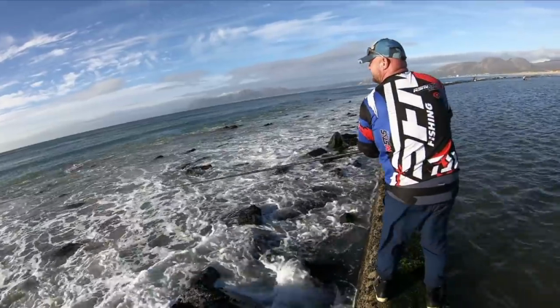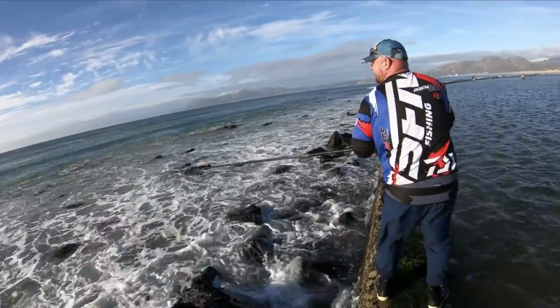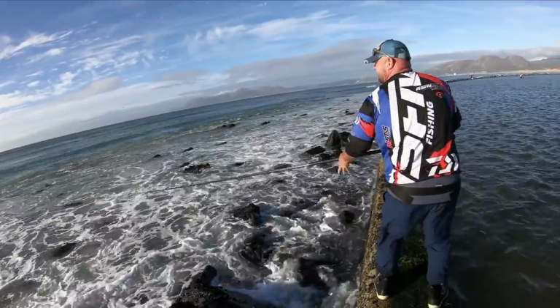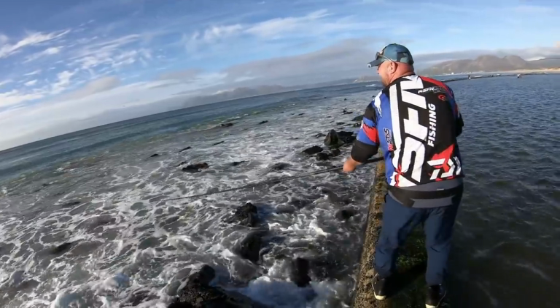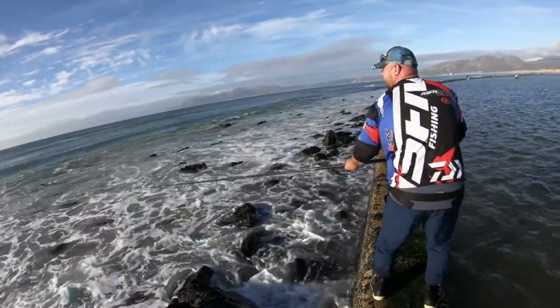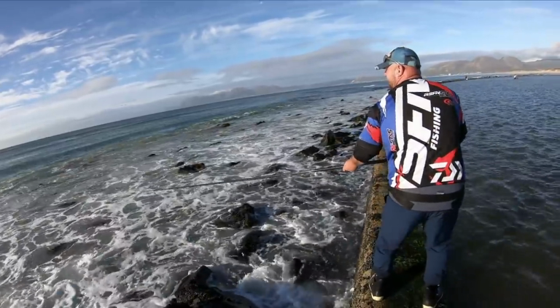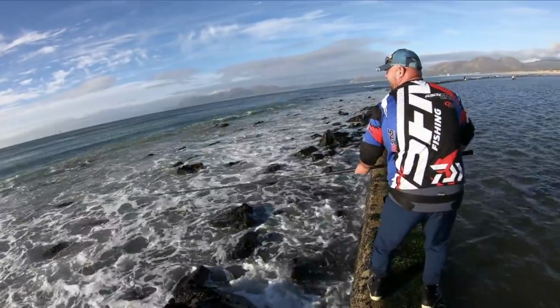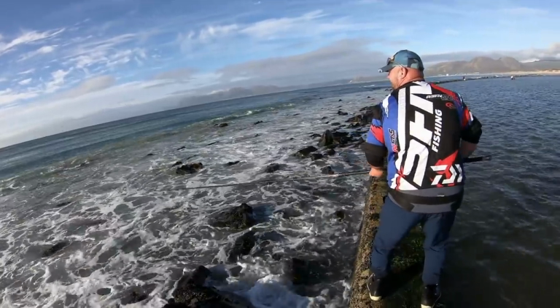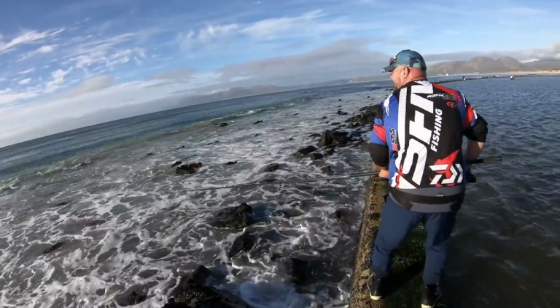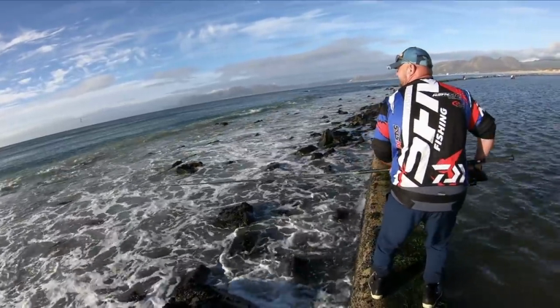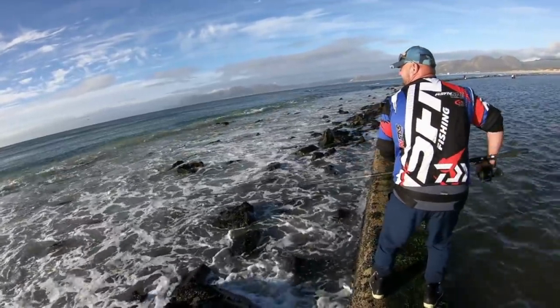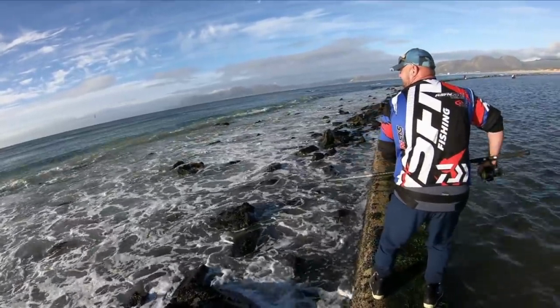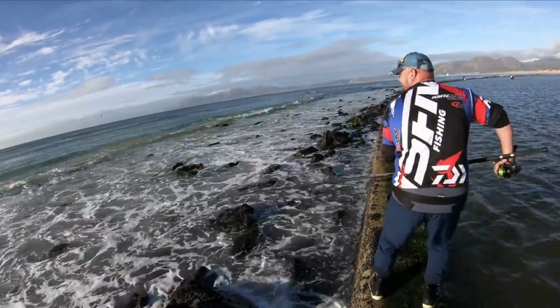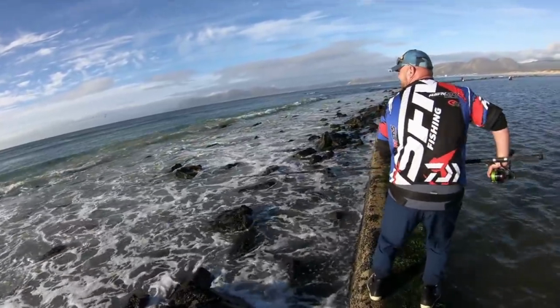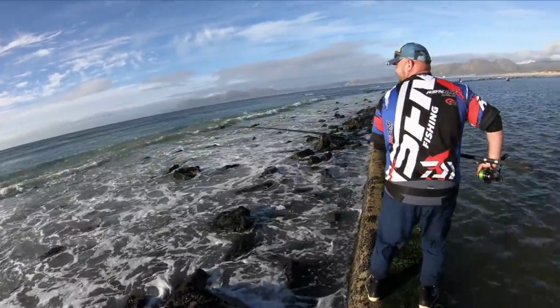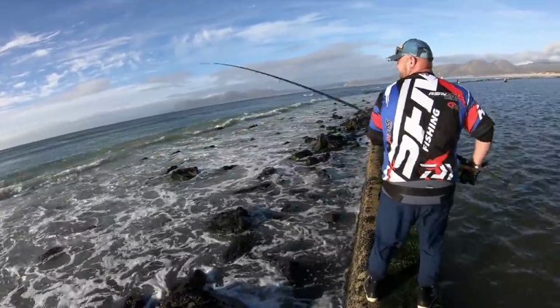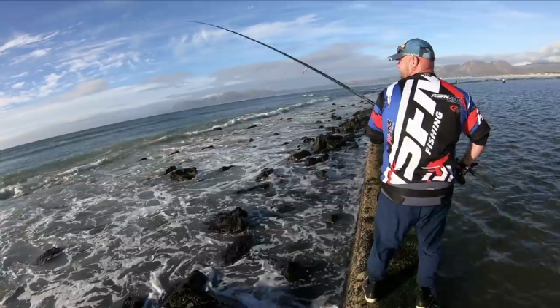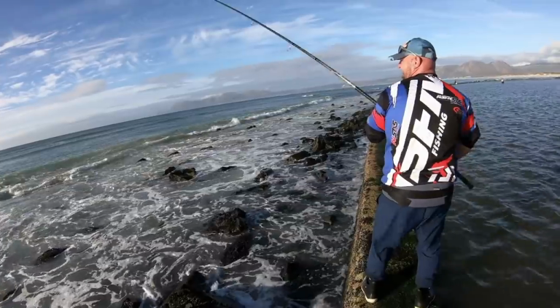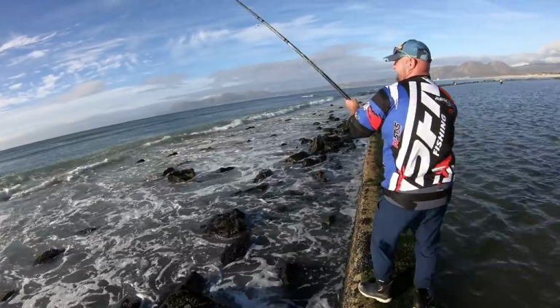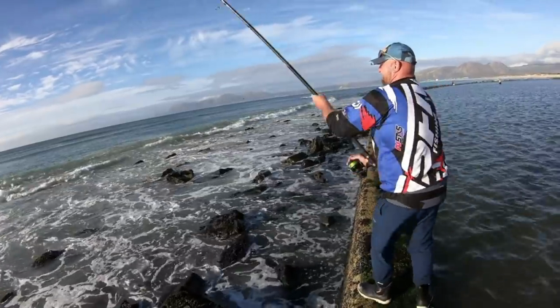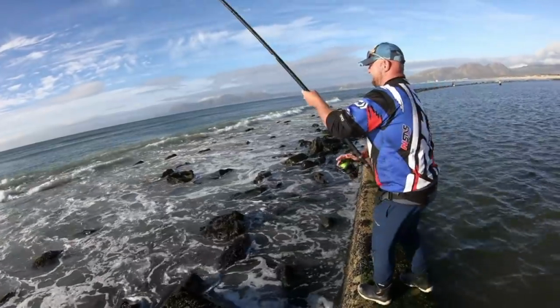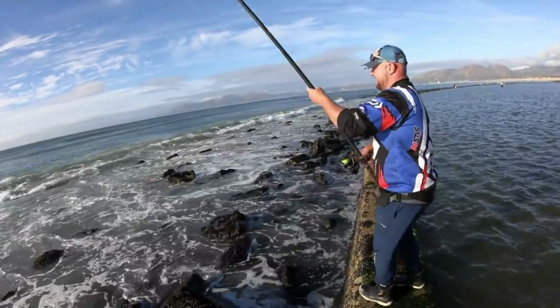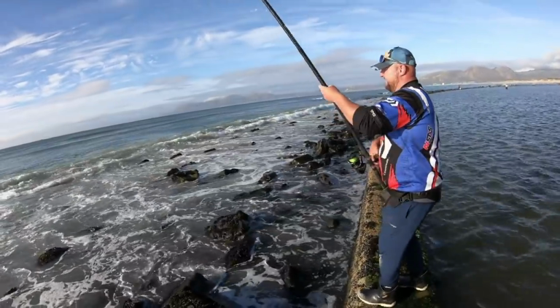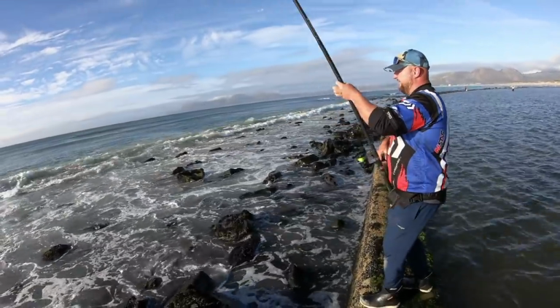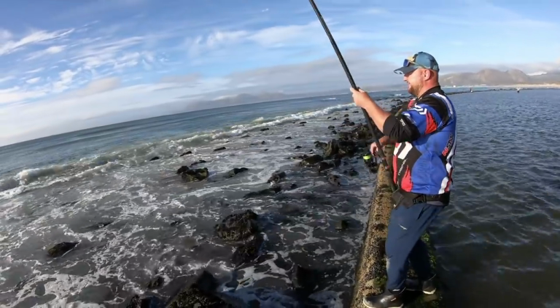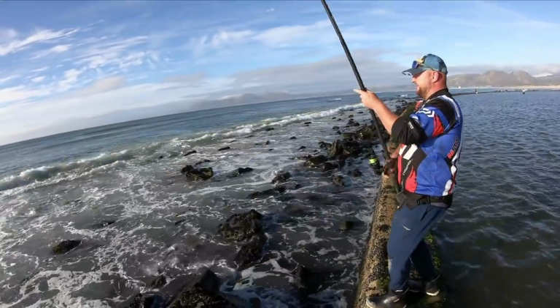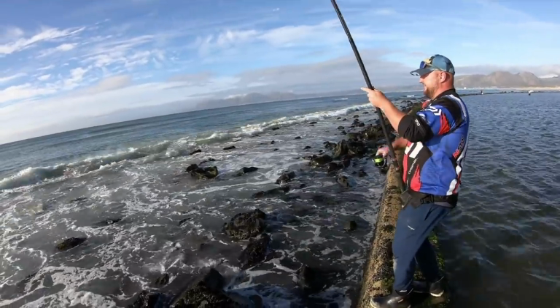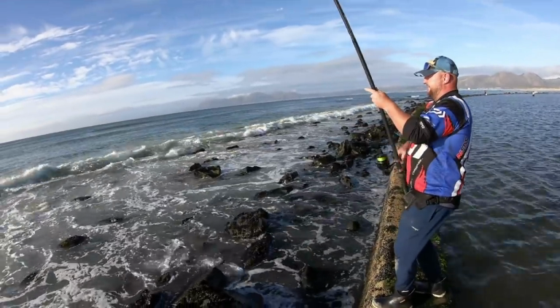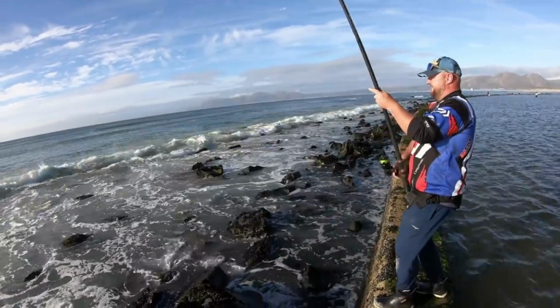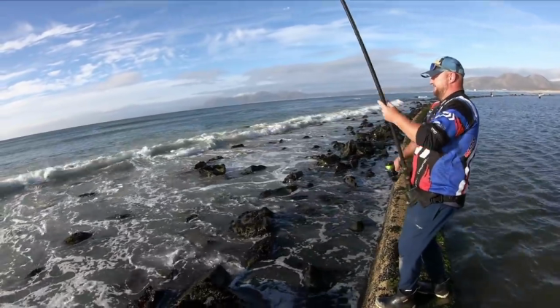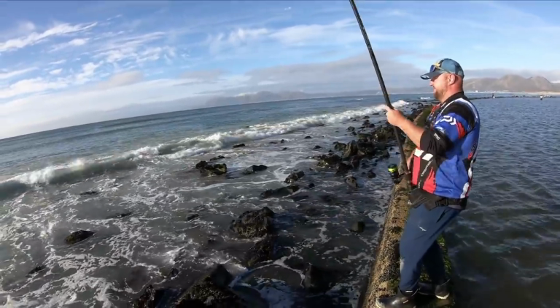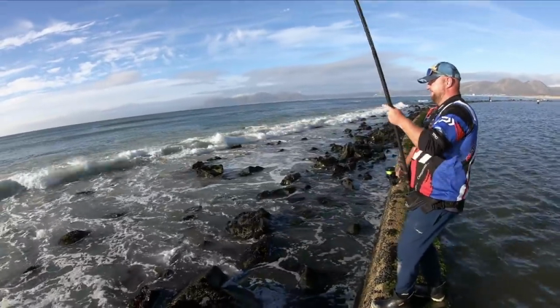Using lighter line on your sinker is essential in these reefy areas and can quite often allow you to still land your fish.